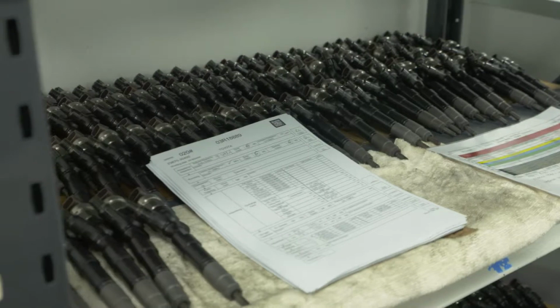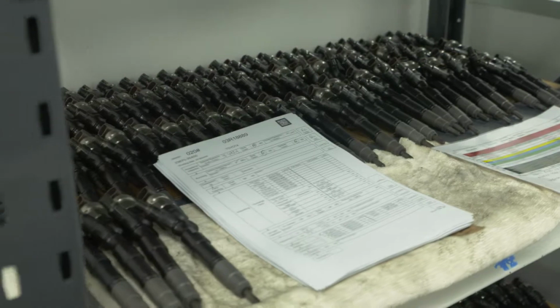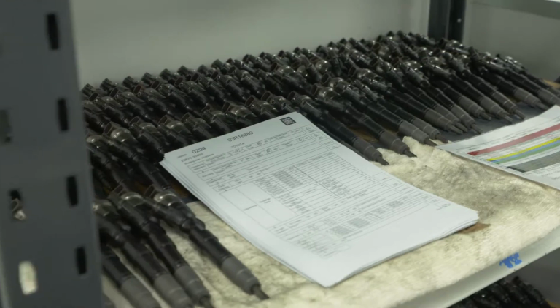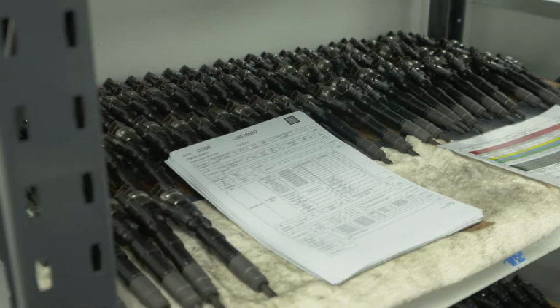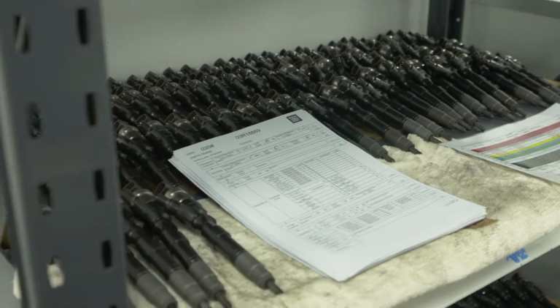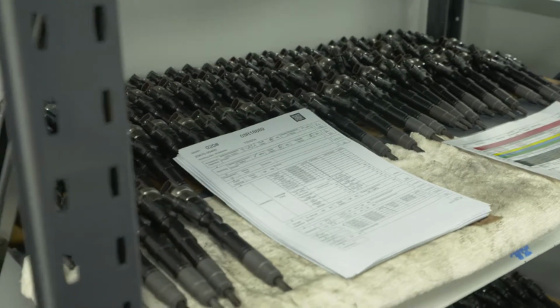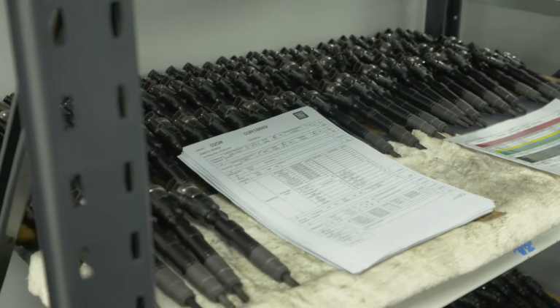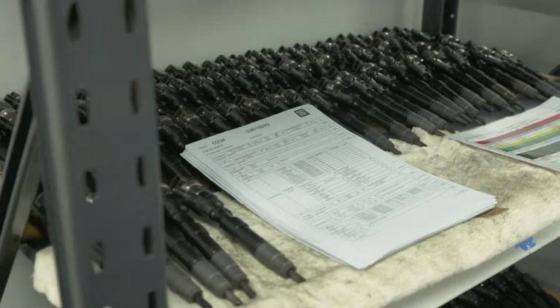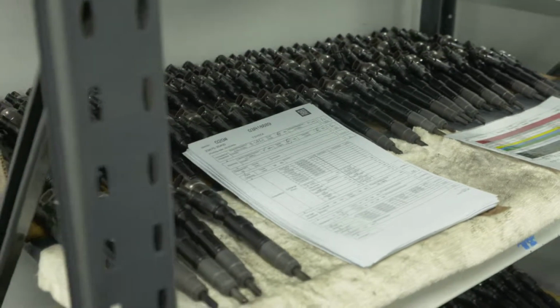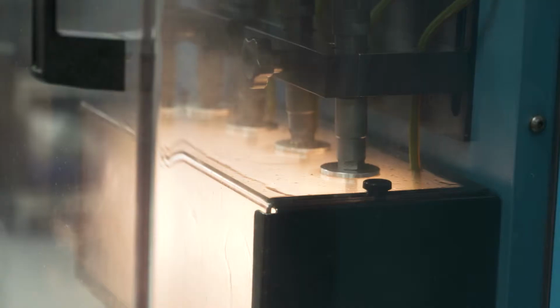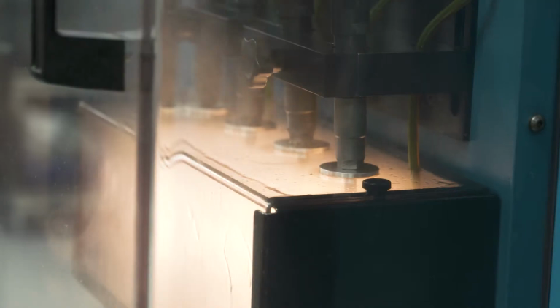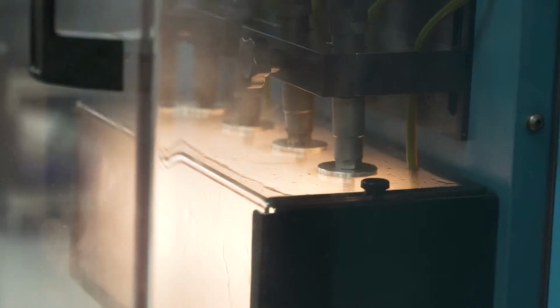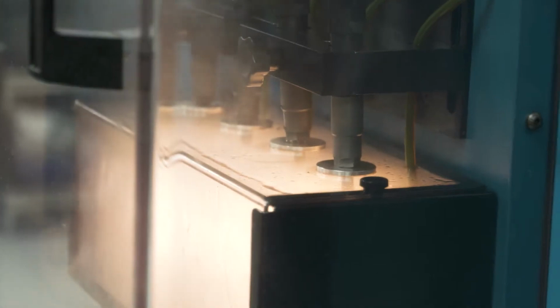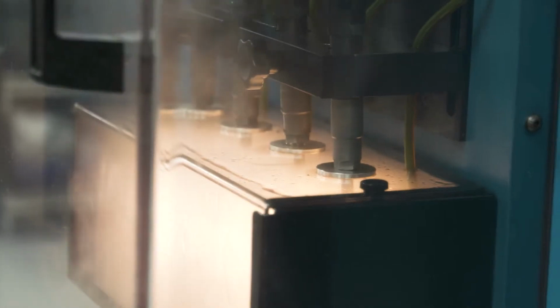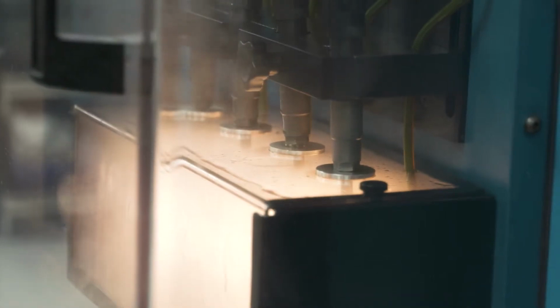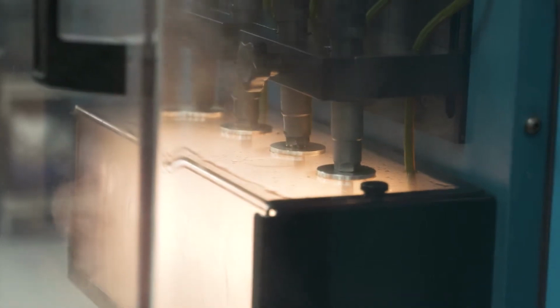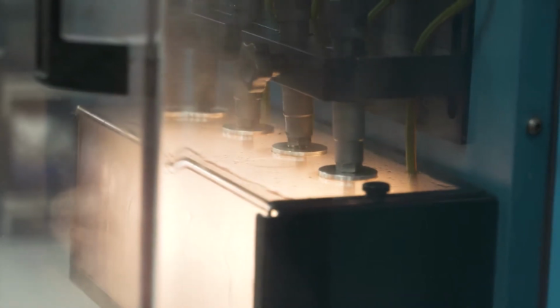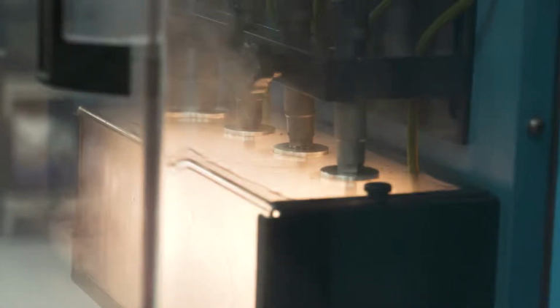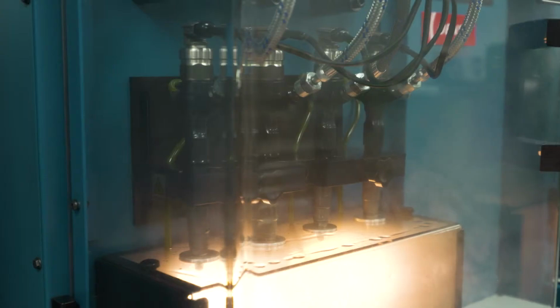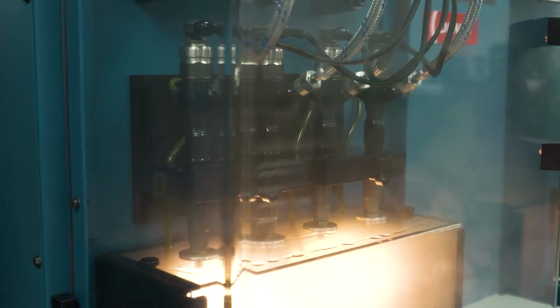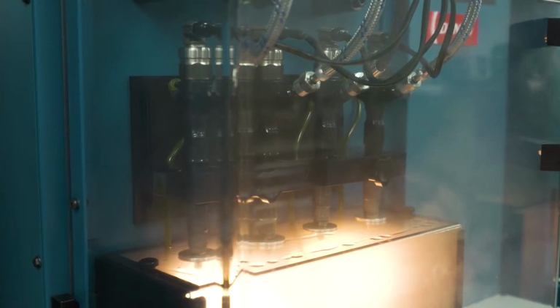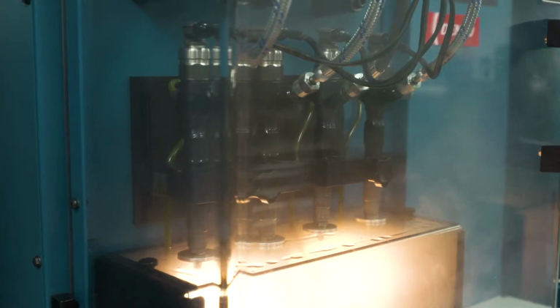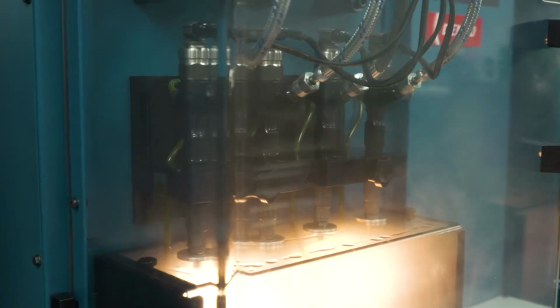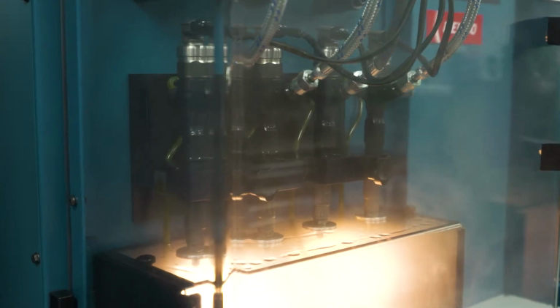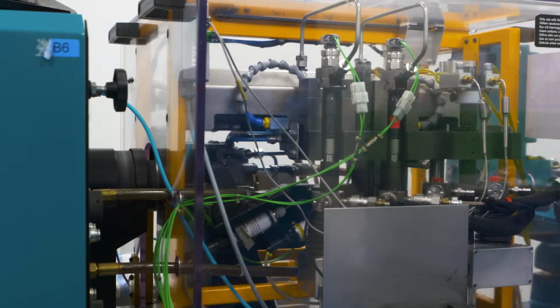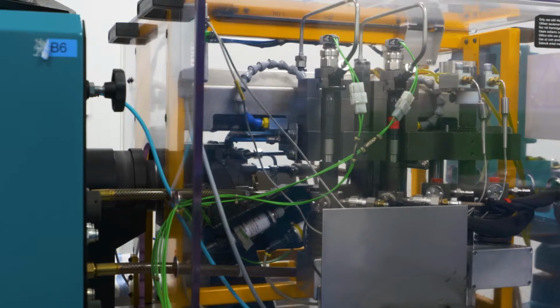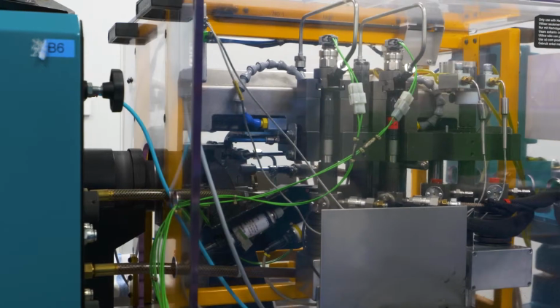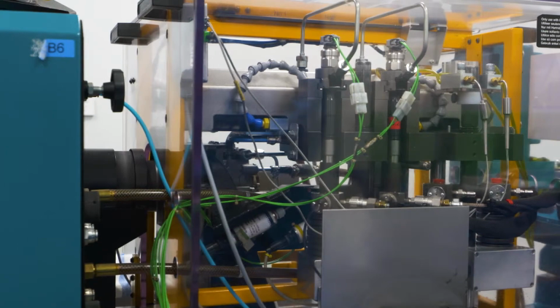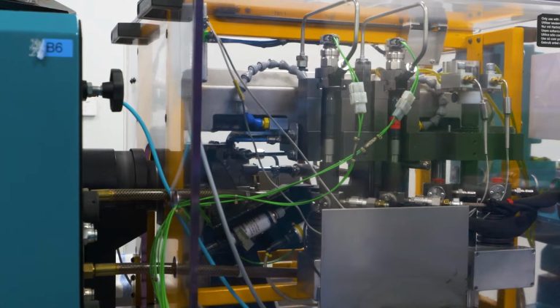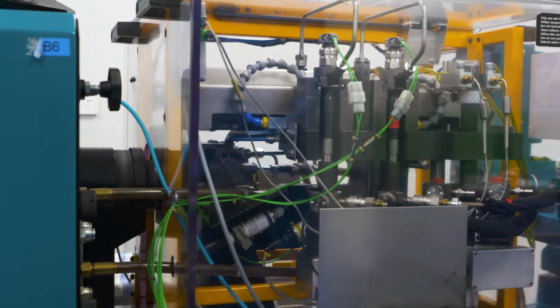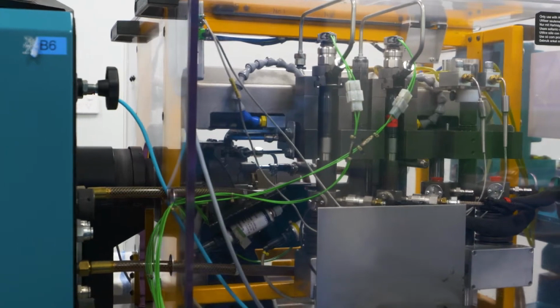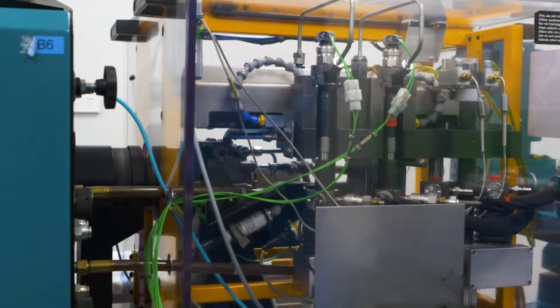Because of these very fine tolerances, one injector can easily be putting up to 20% more diesel in than the rest of your injectors.